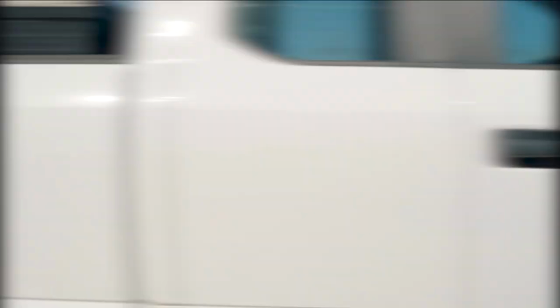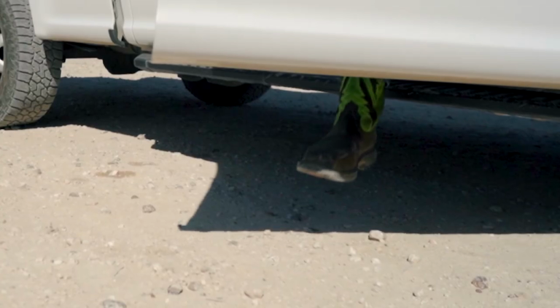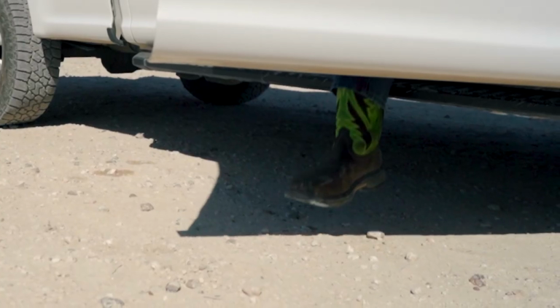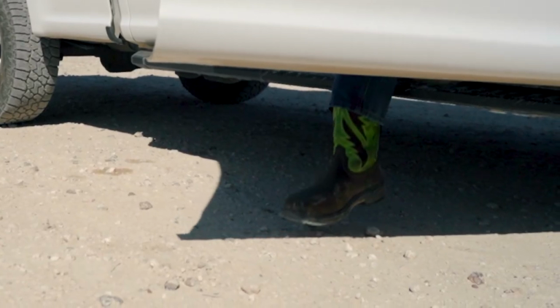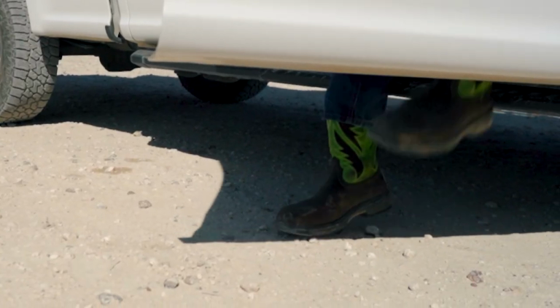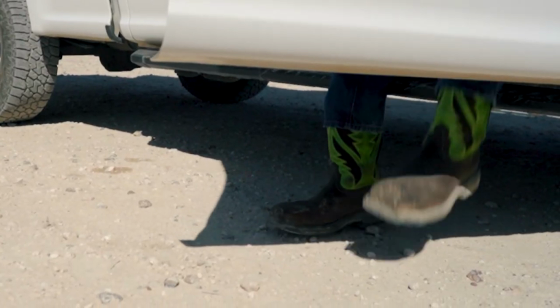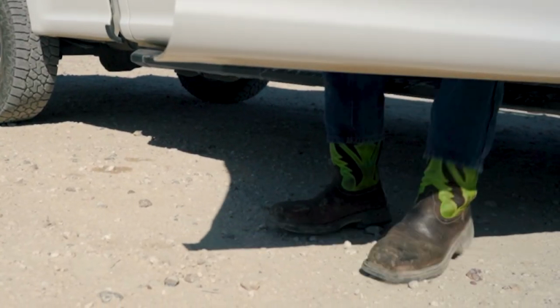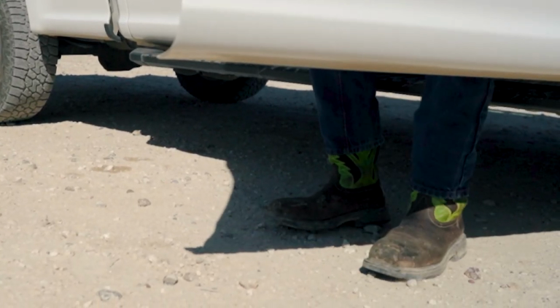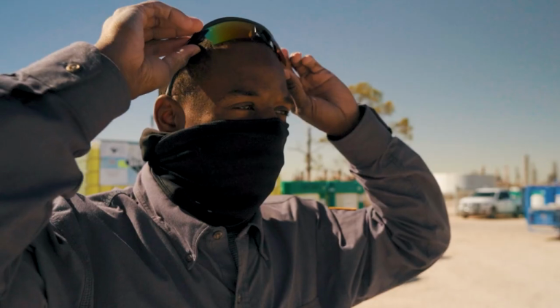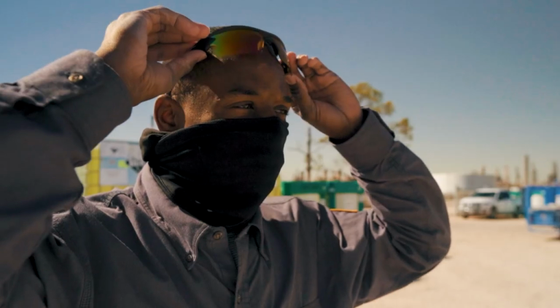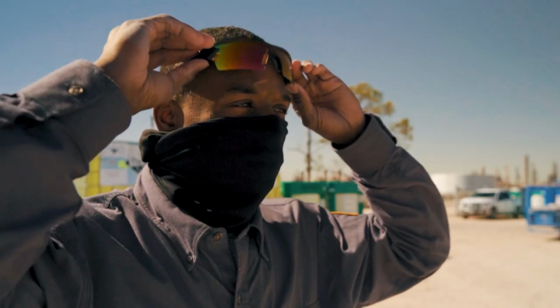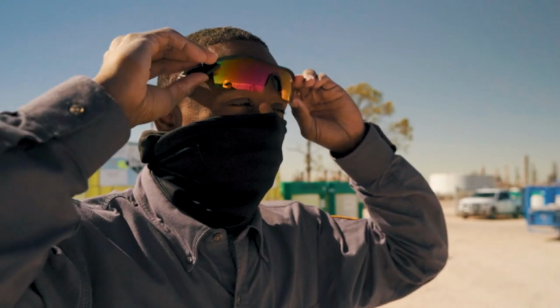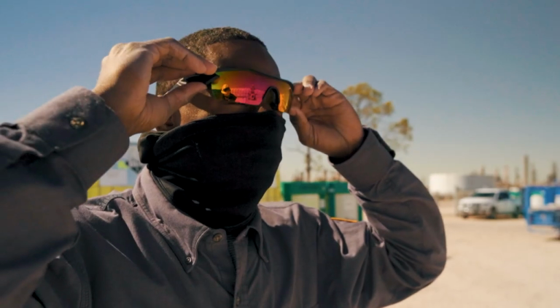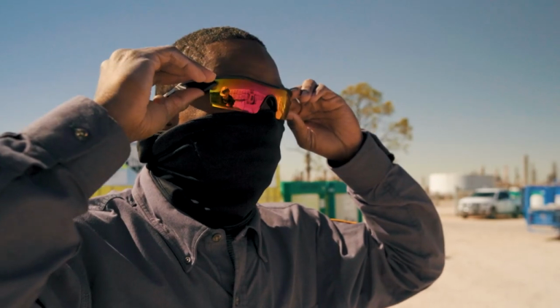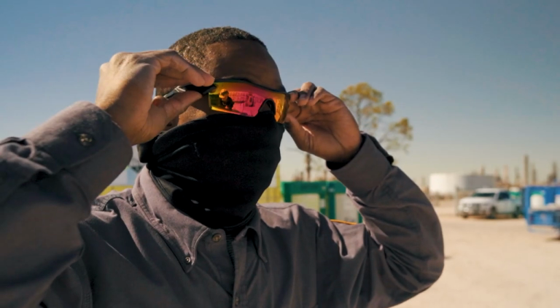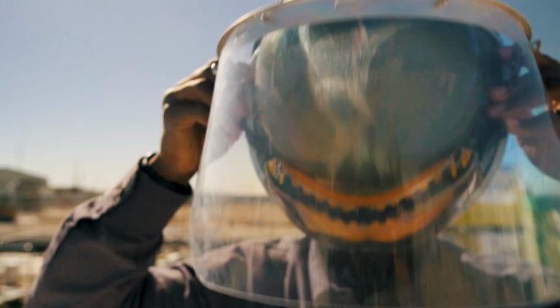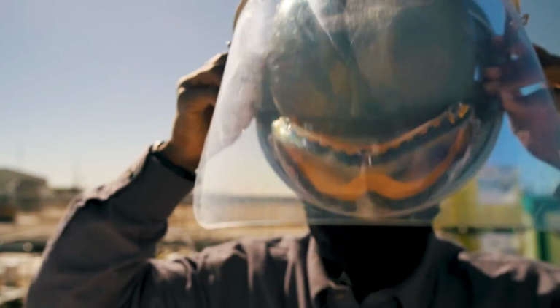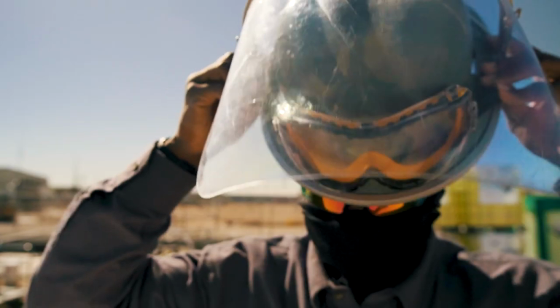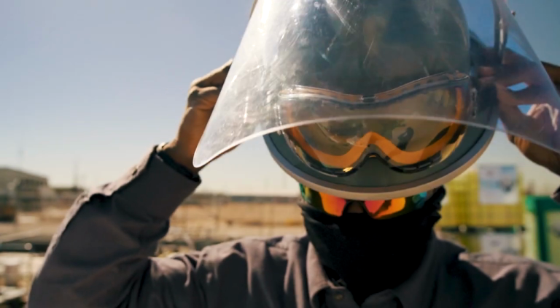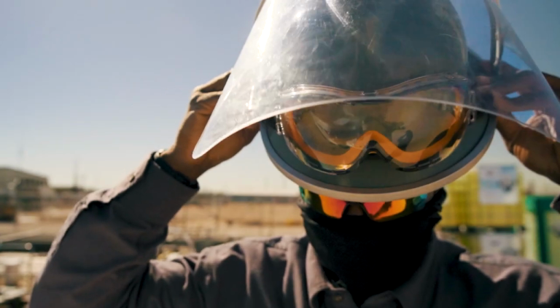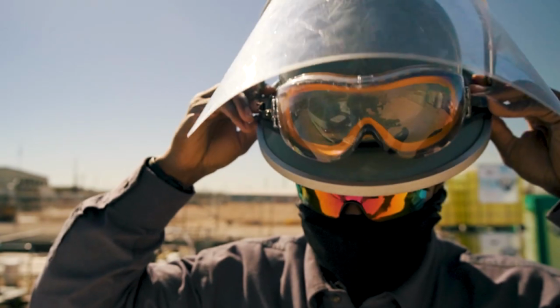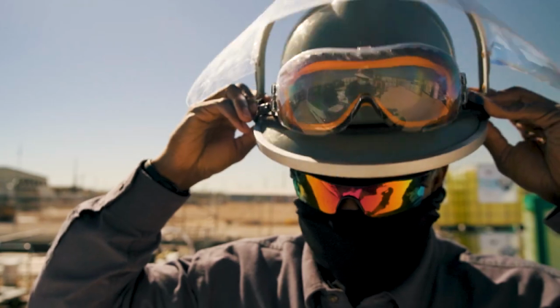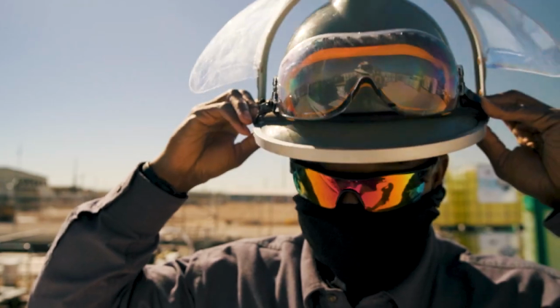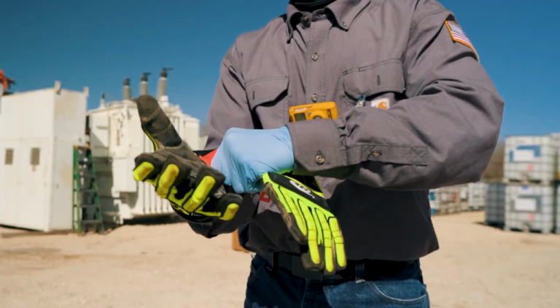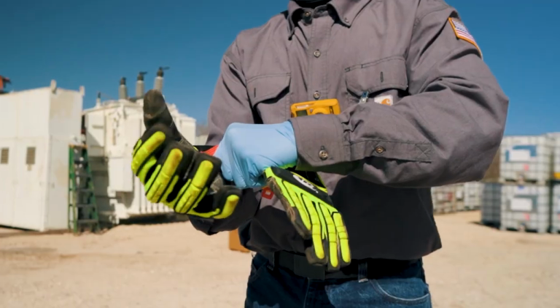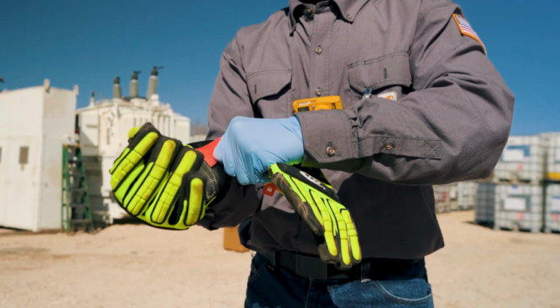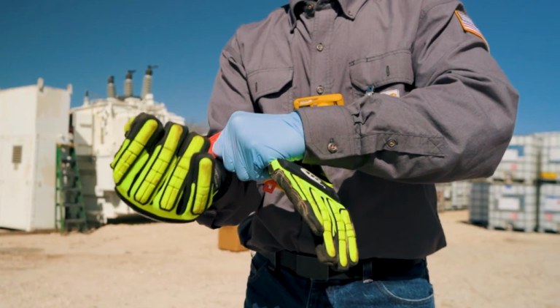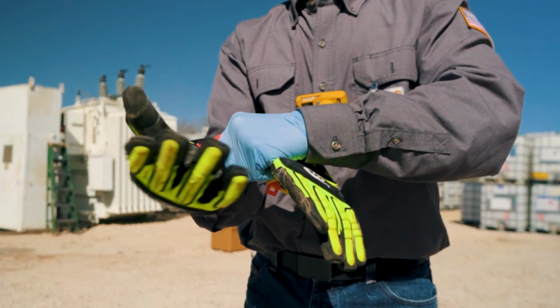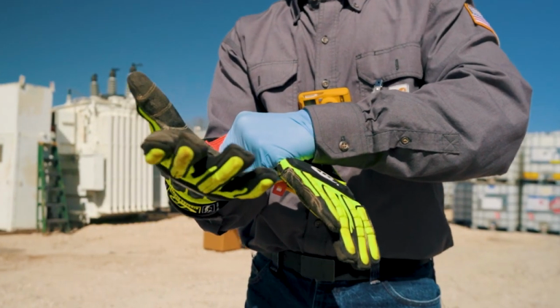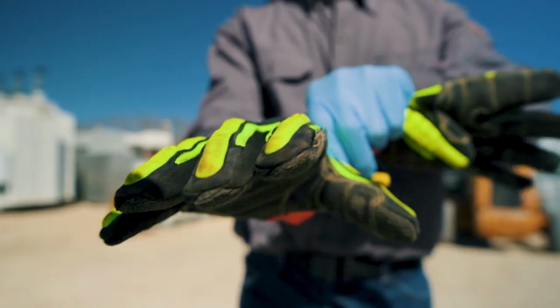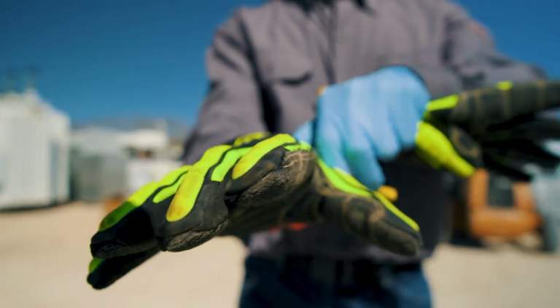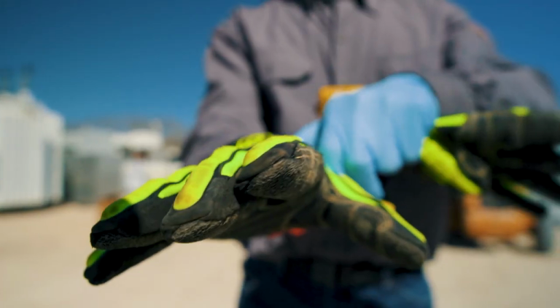Ensure you have the proper PPE including glasses, hard hat, face shield, and gloves.